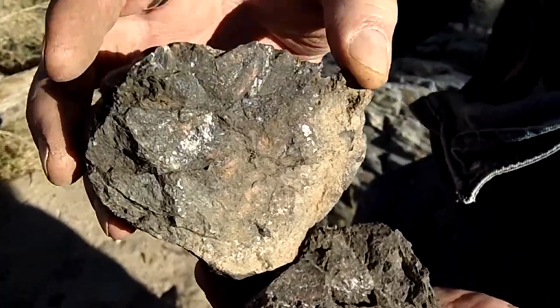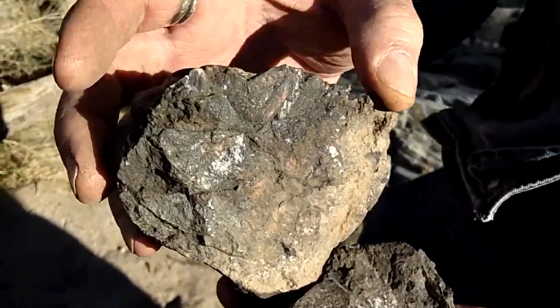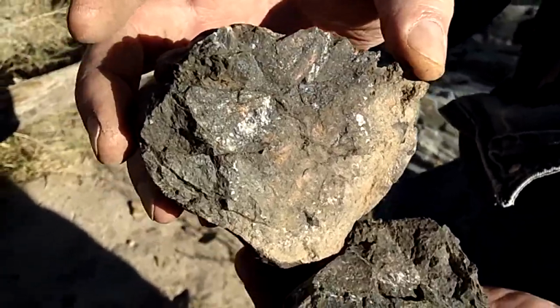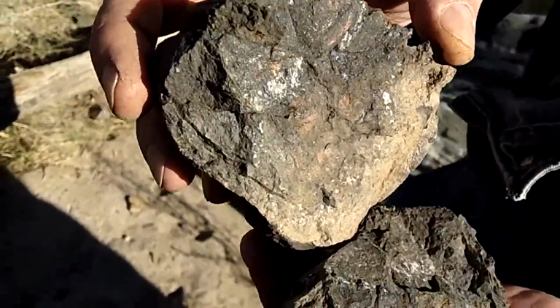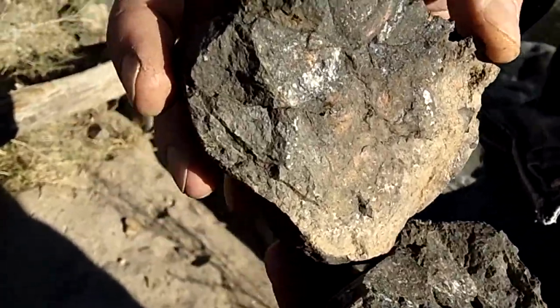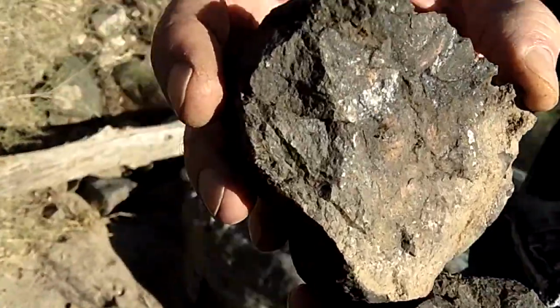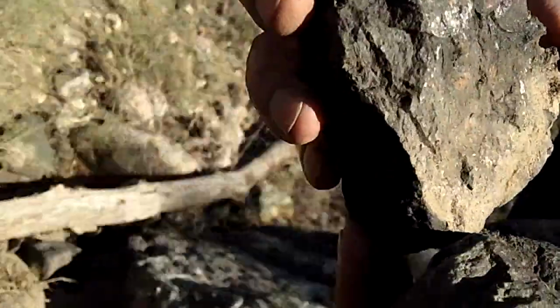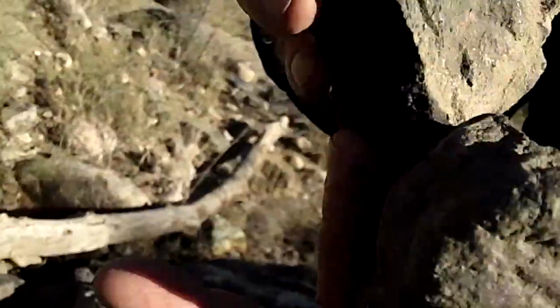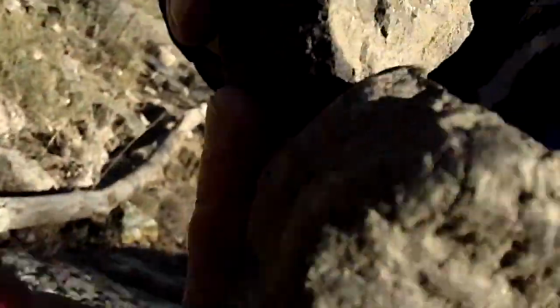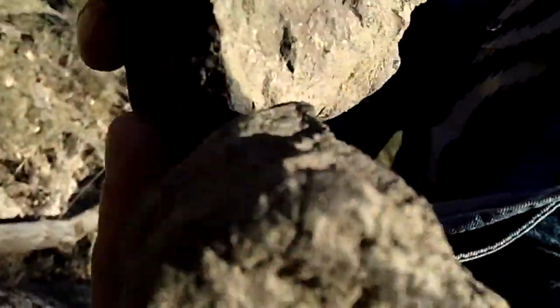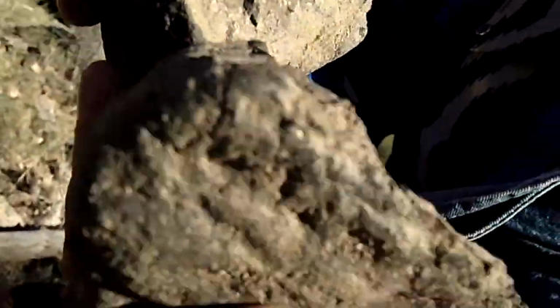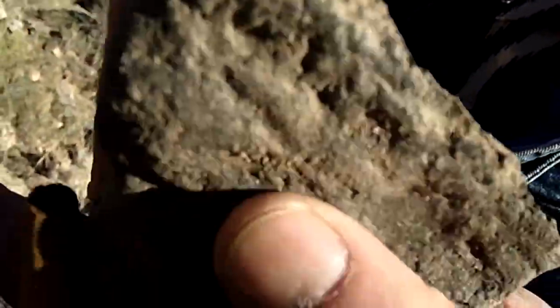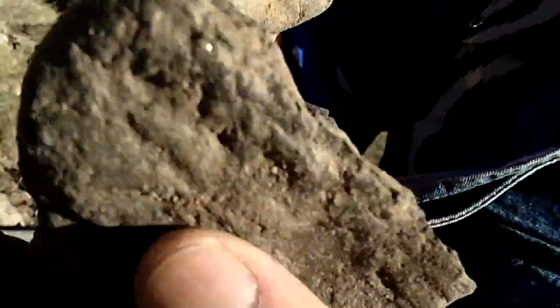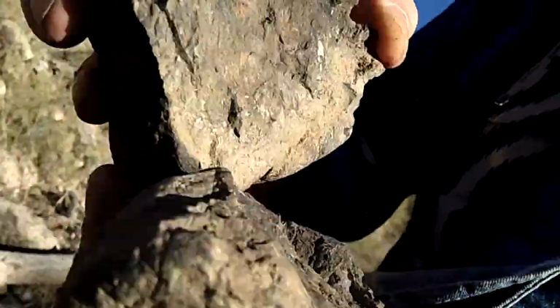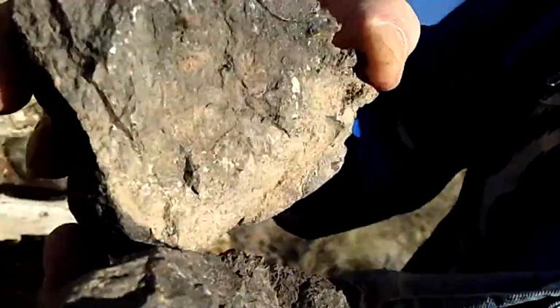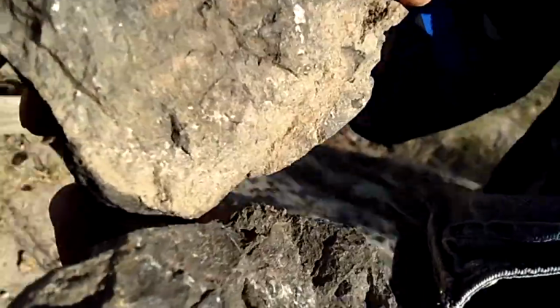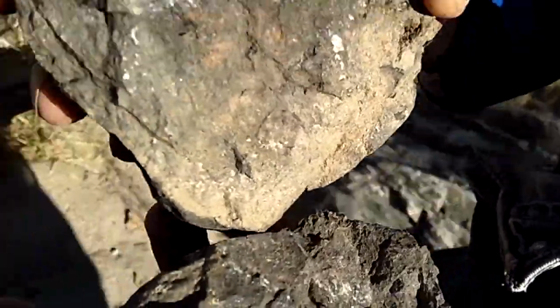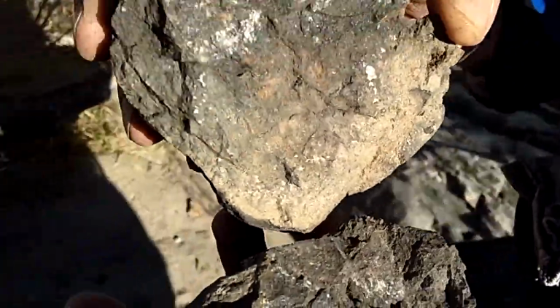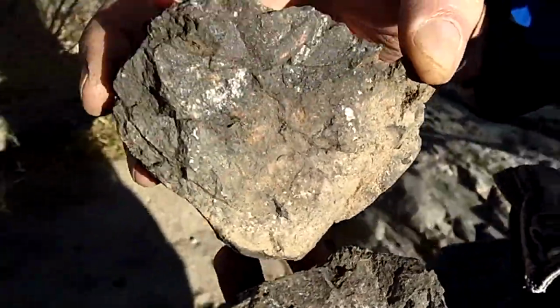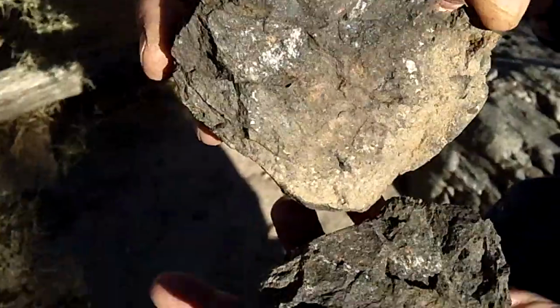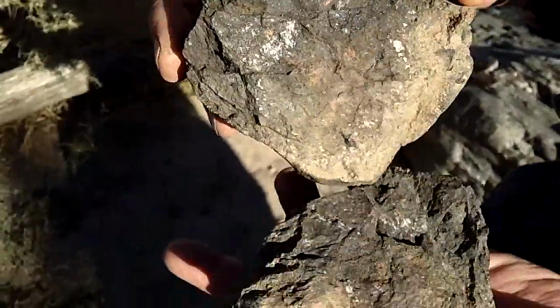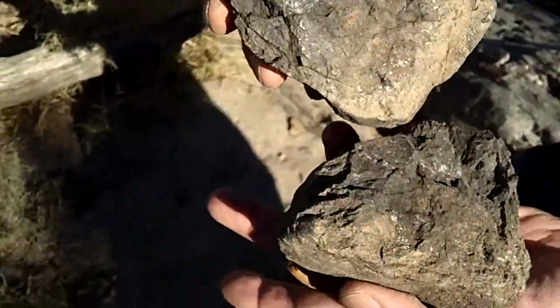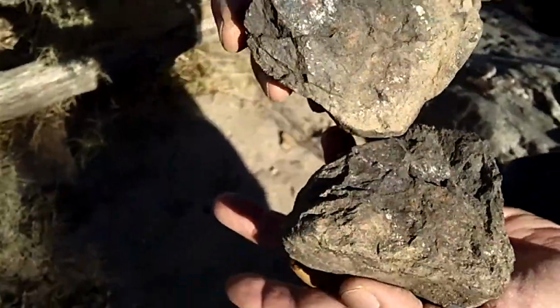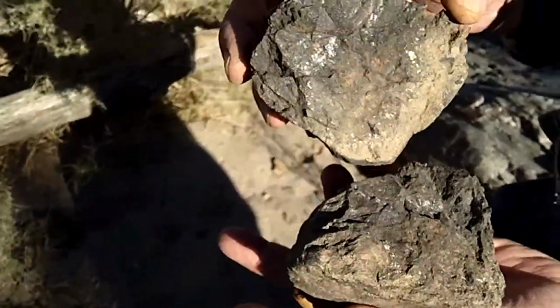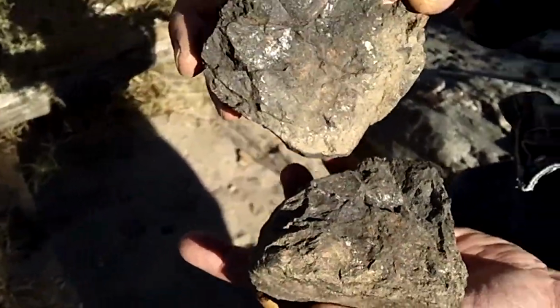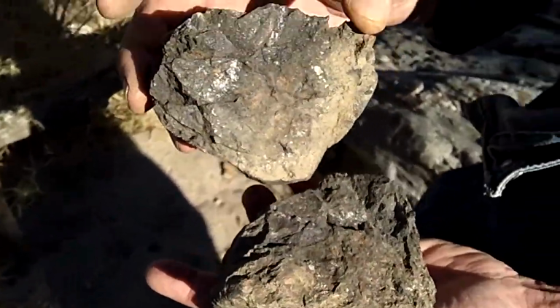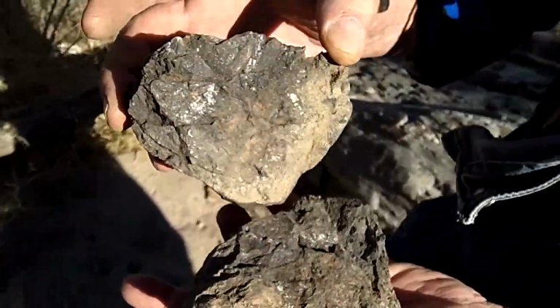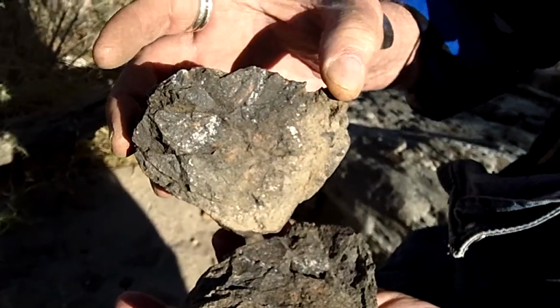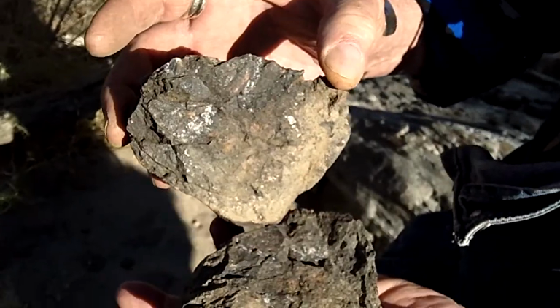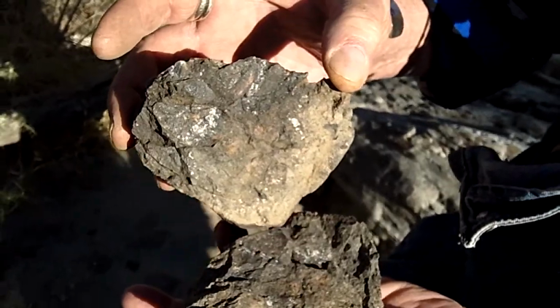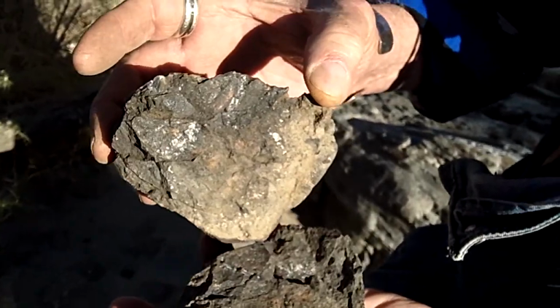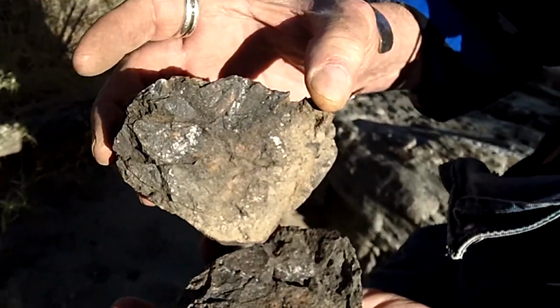It probably wouldn't be worth that much, but if you're lucky, you might get an ounce or two out of it — if you're an old prospector.